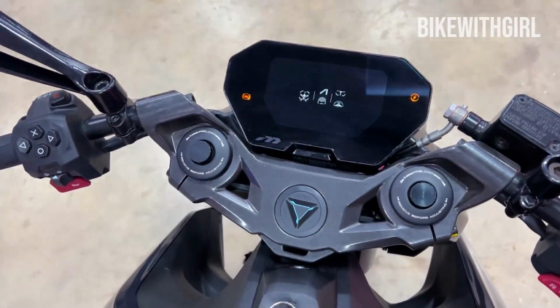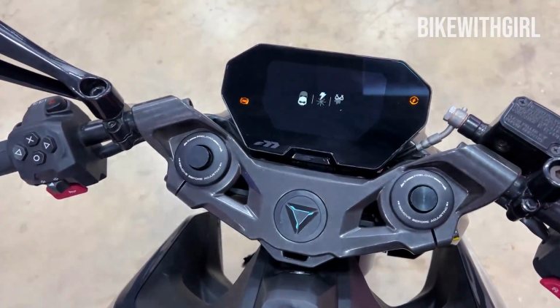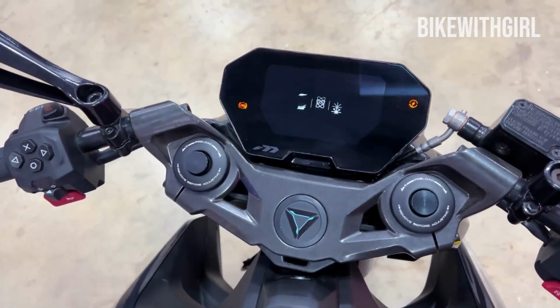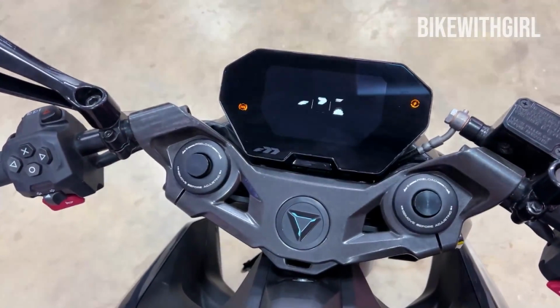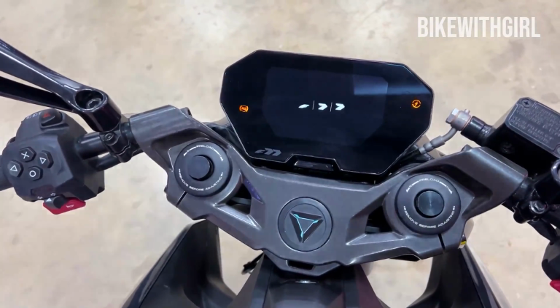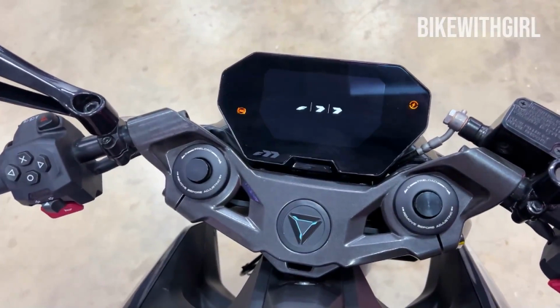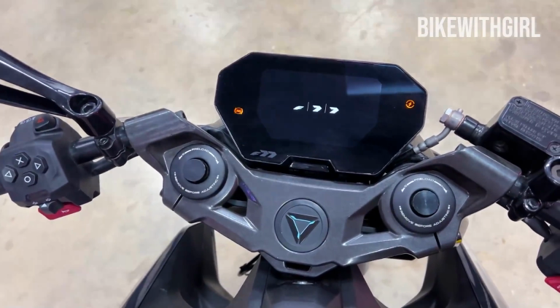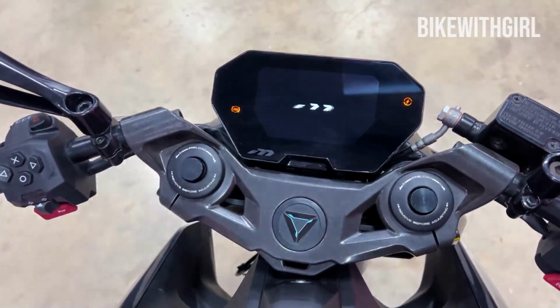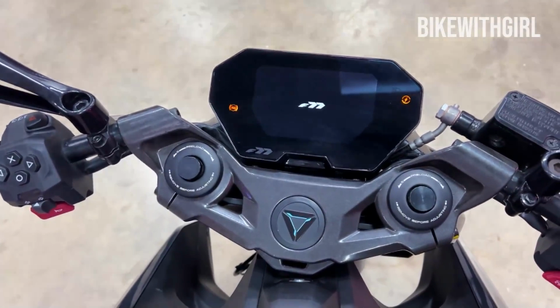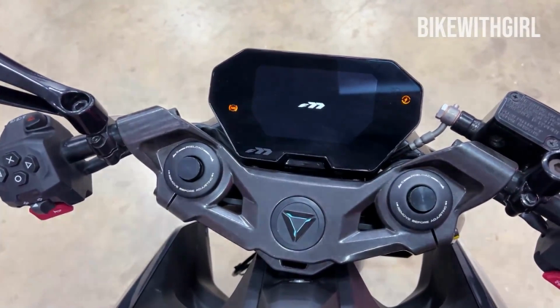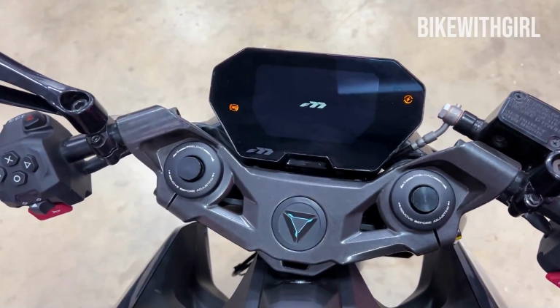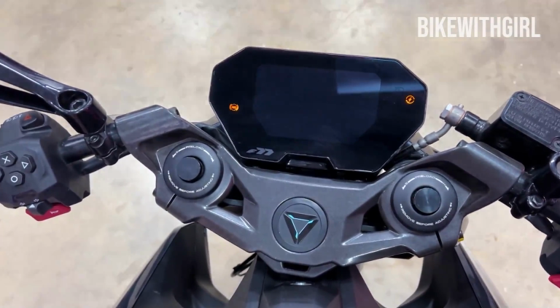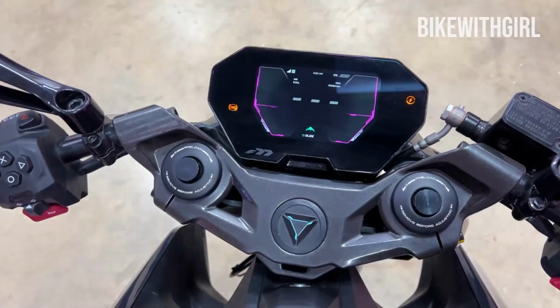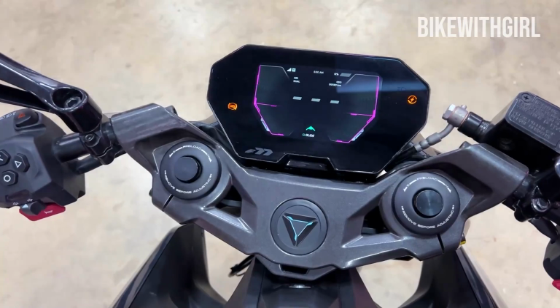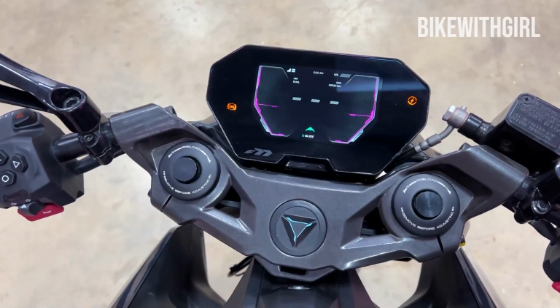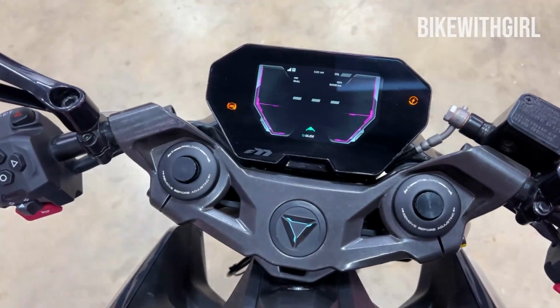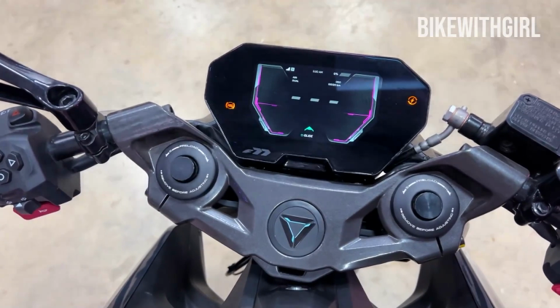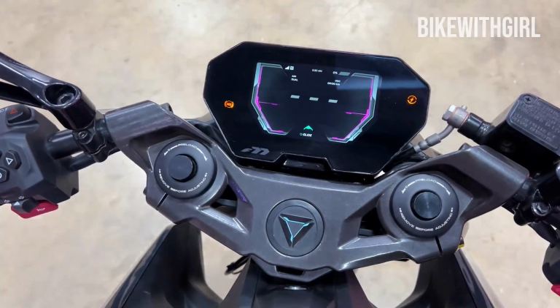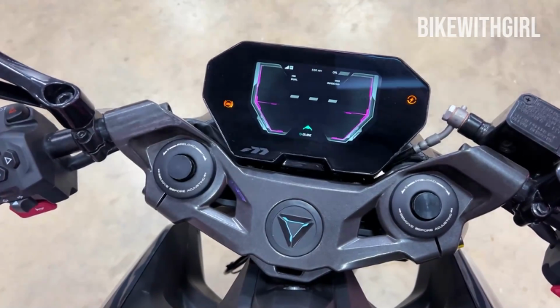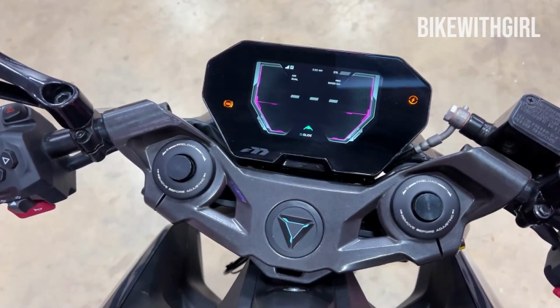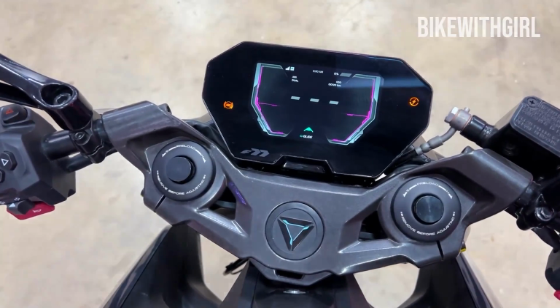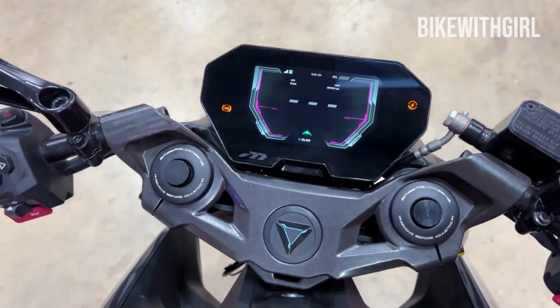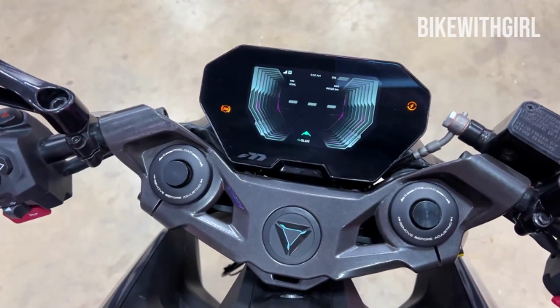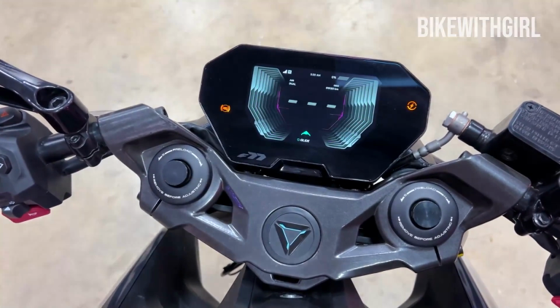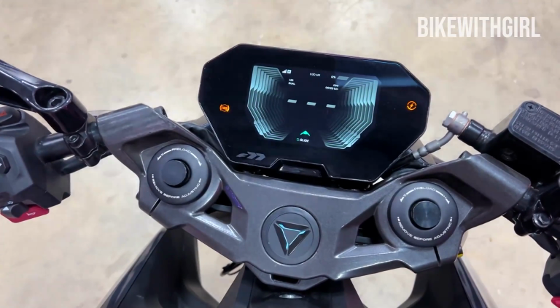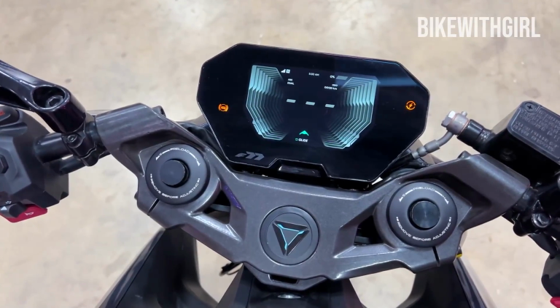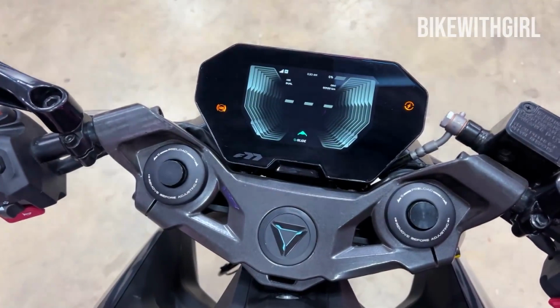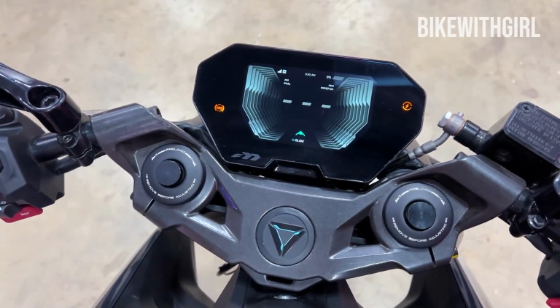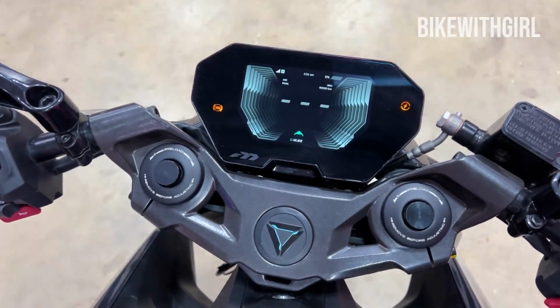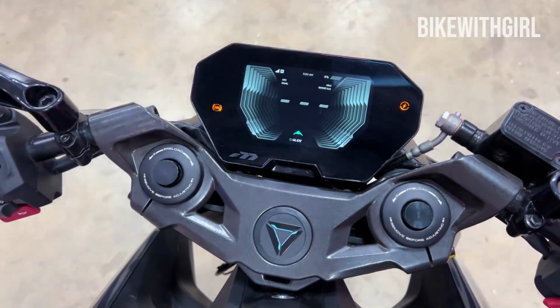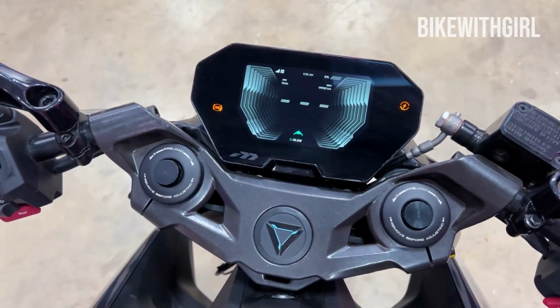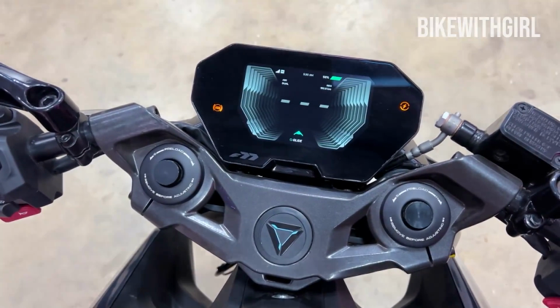It's kind of tiny, the TFT, but let it open up. It's very small.